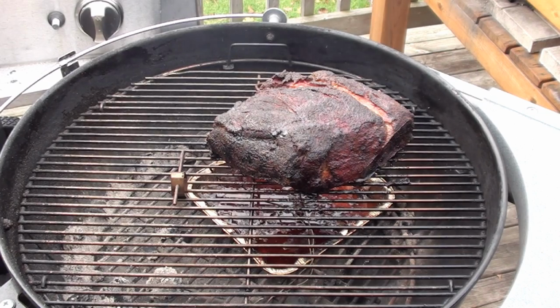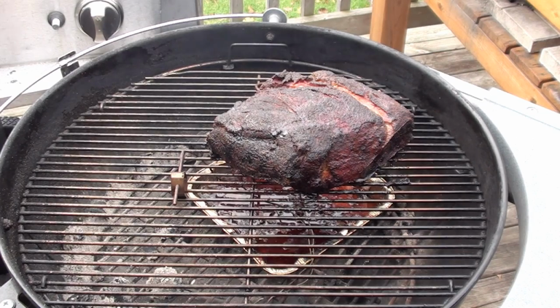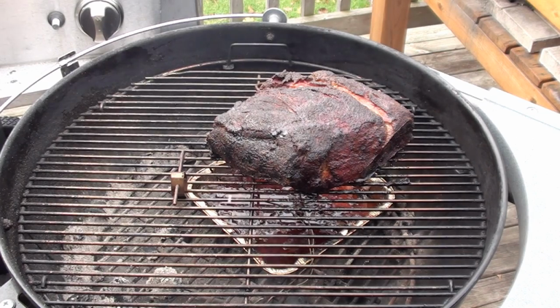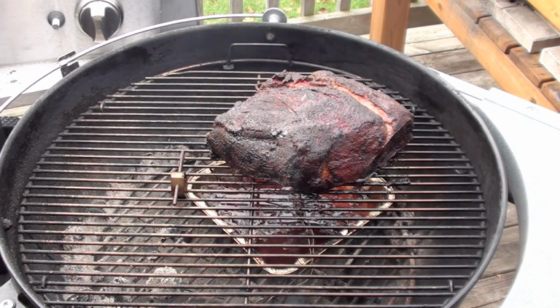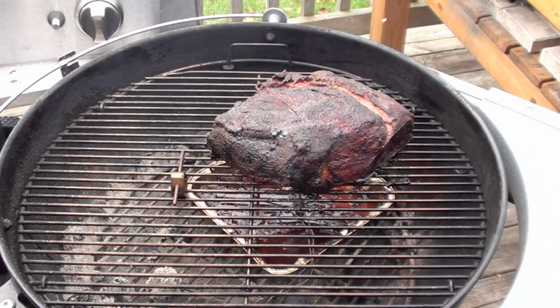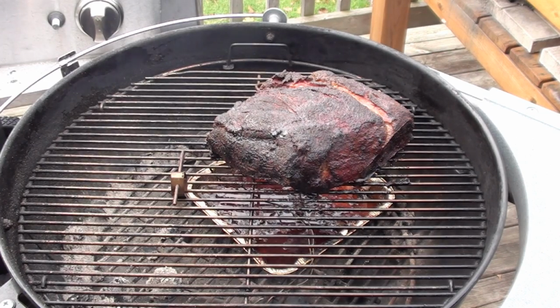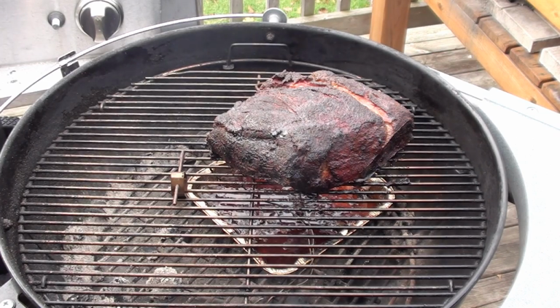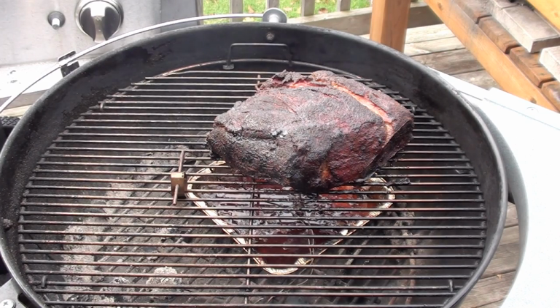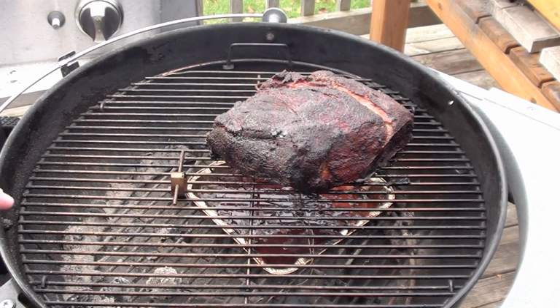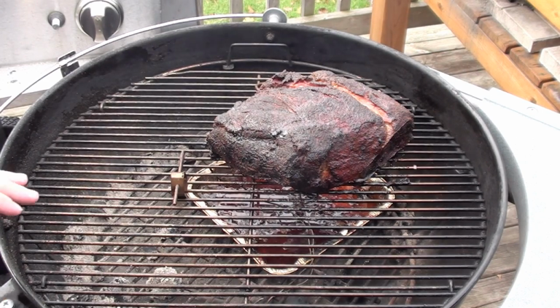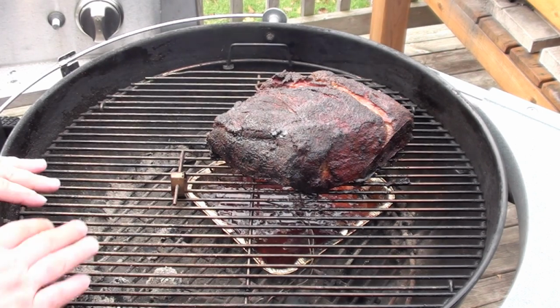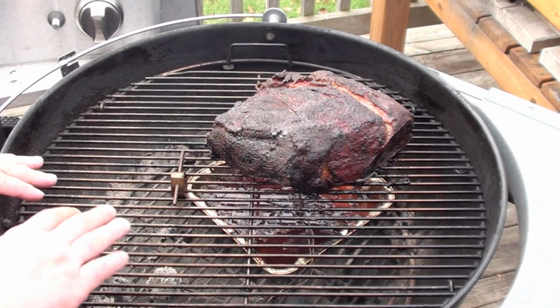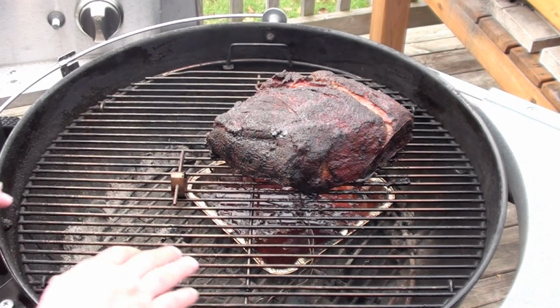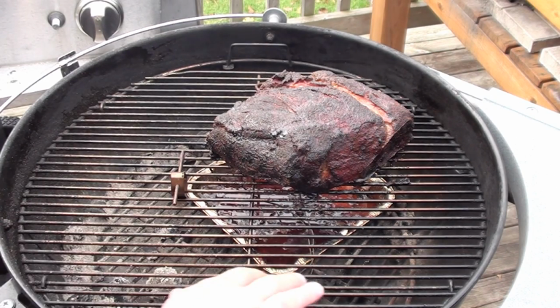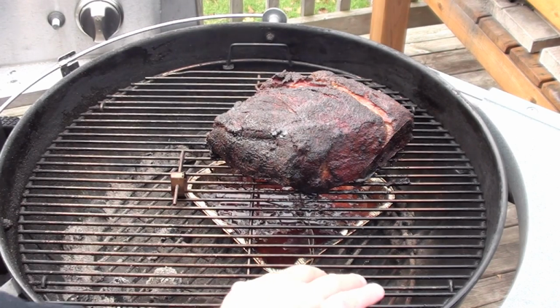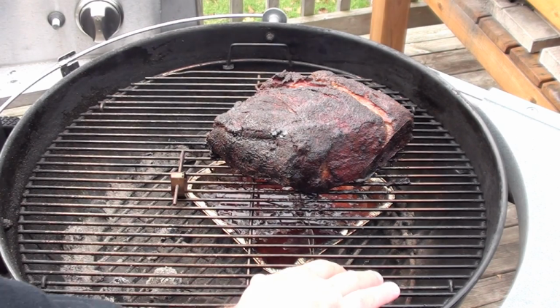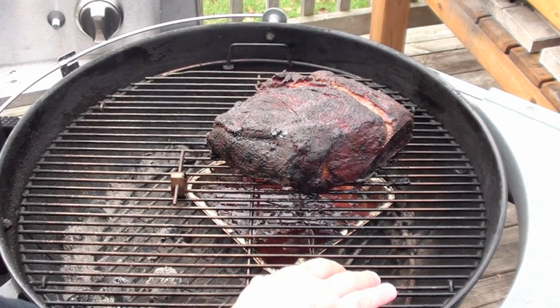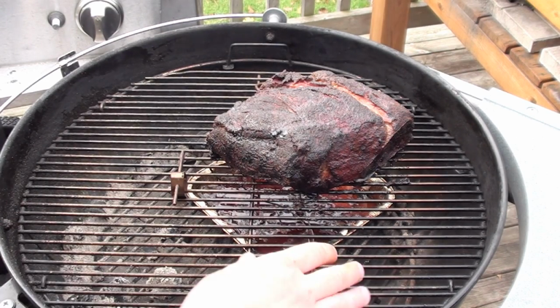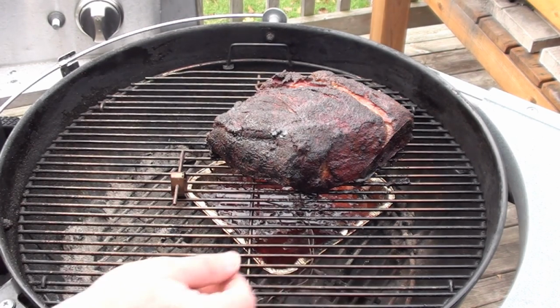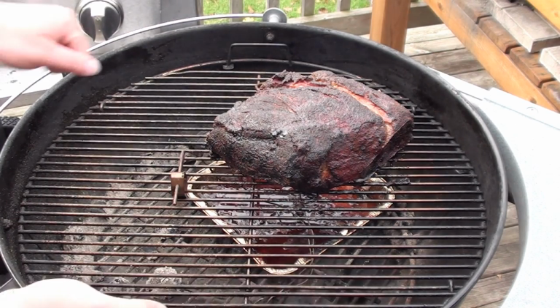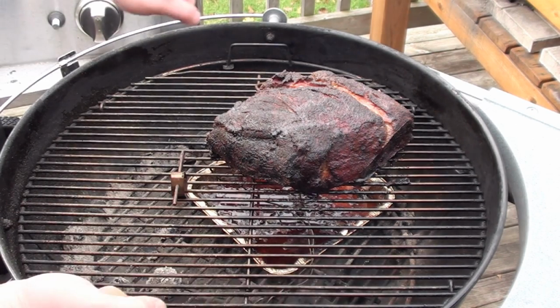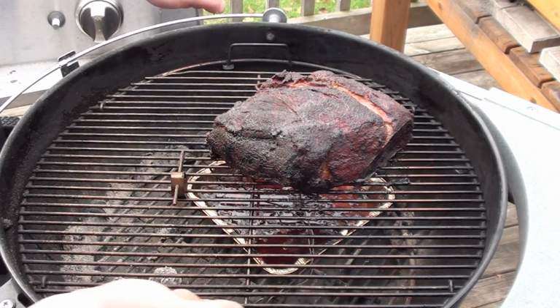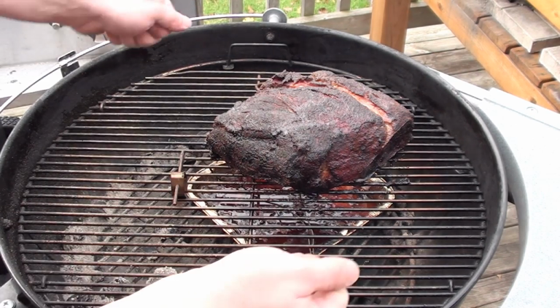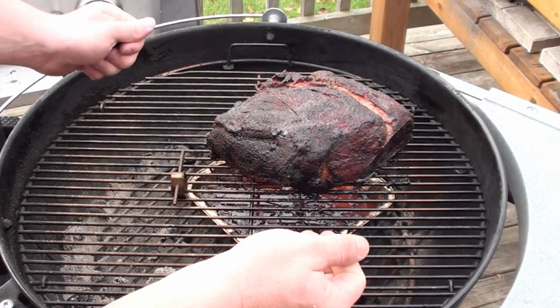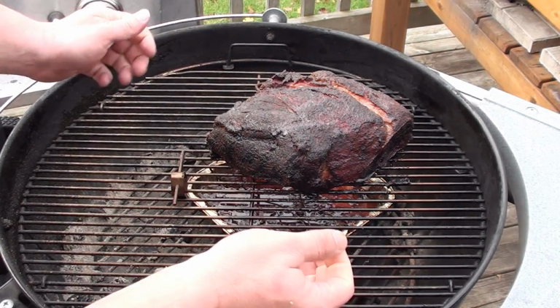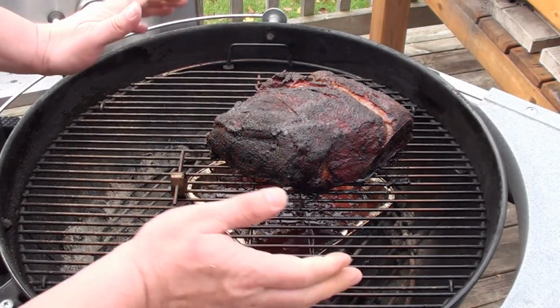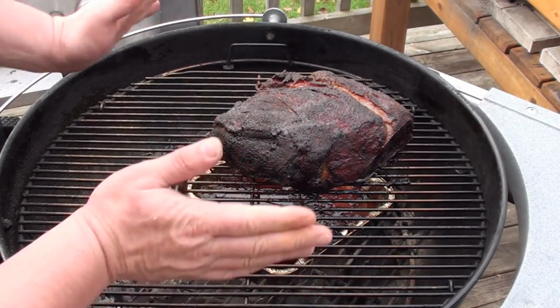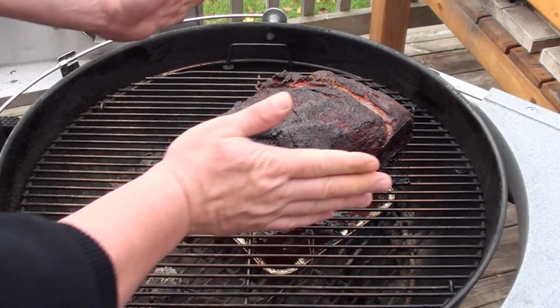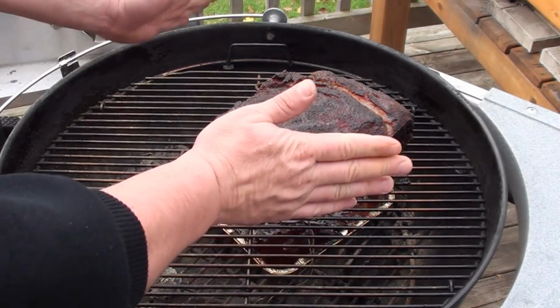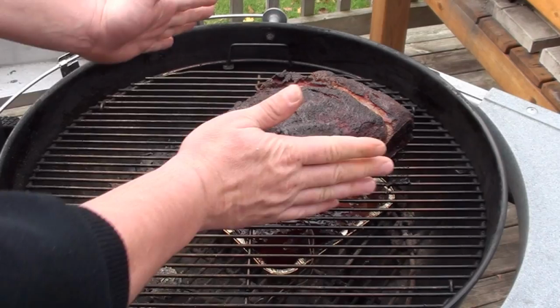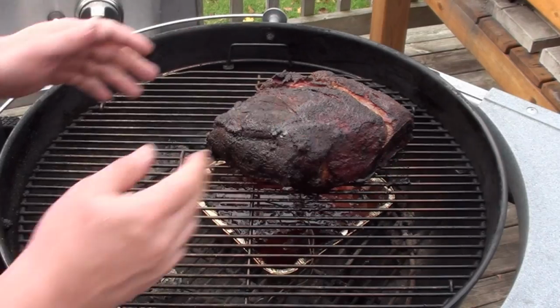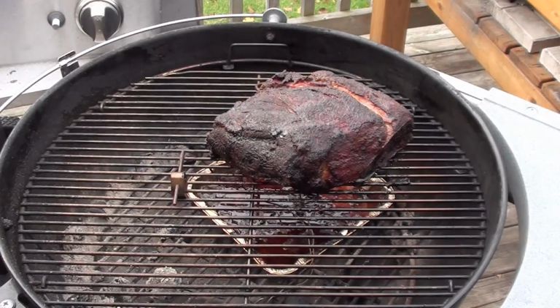Around 12 o'clock last night, we added a little bit more charcoal and just twisted the grate to keep the meat on indirect cooking.